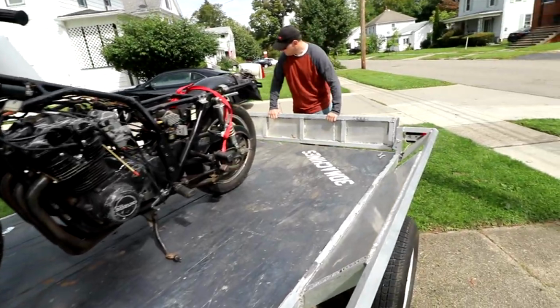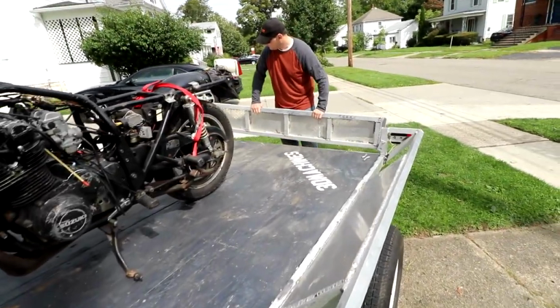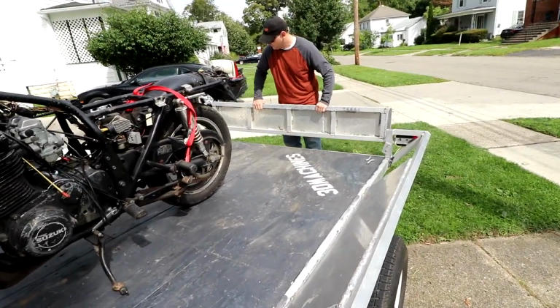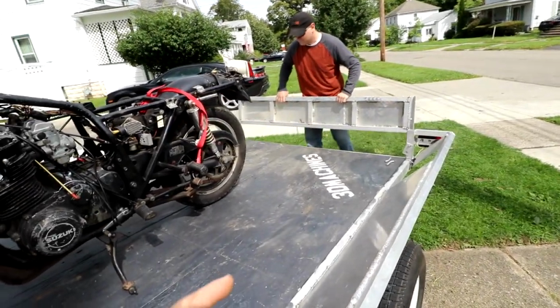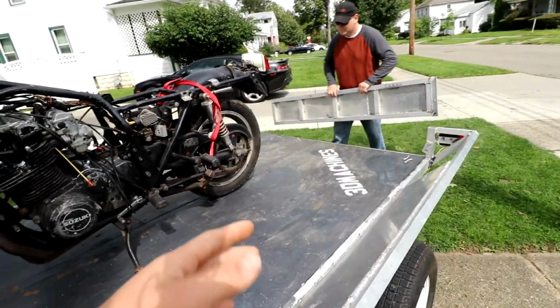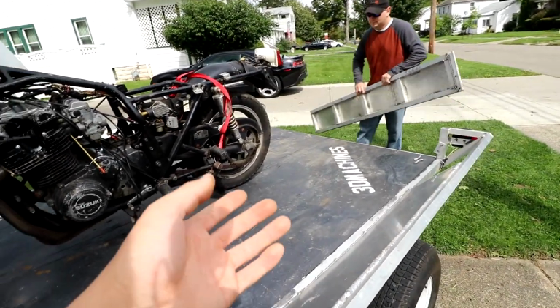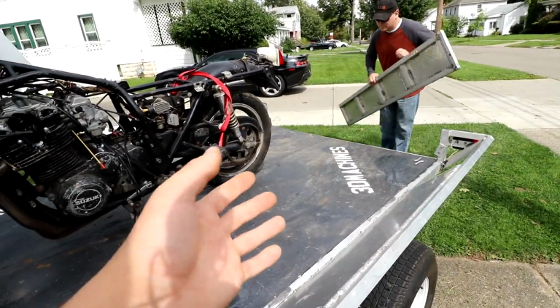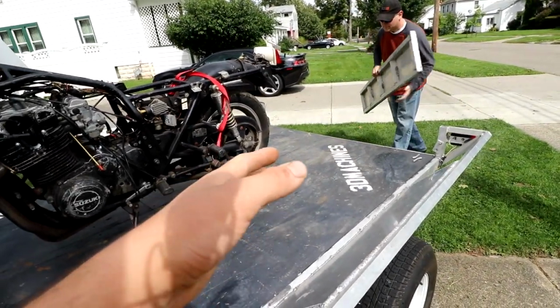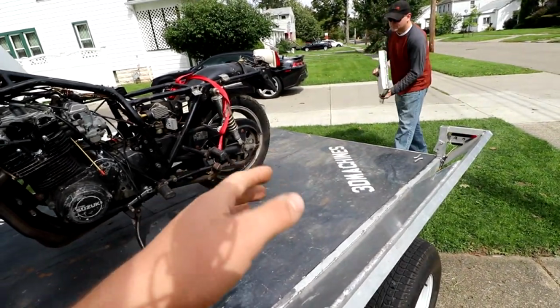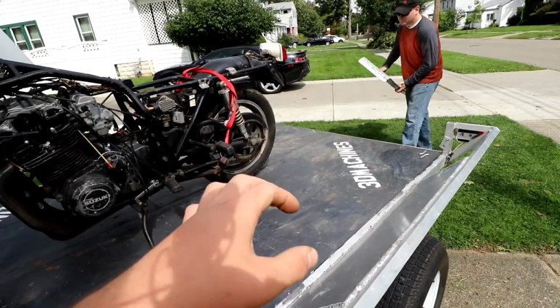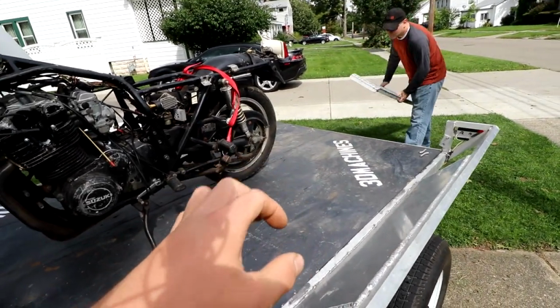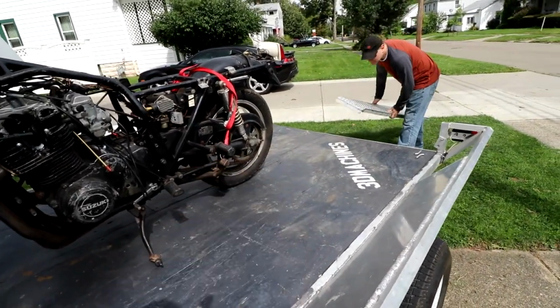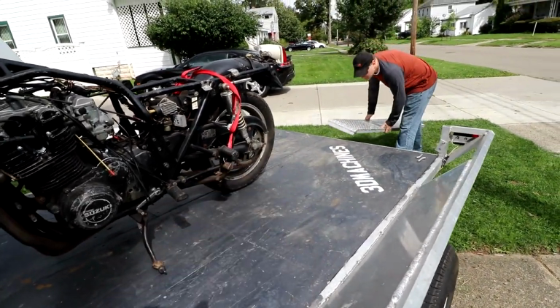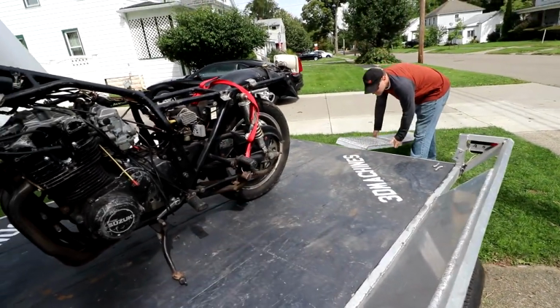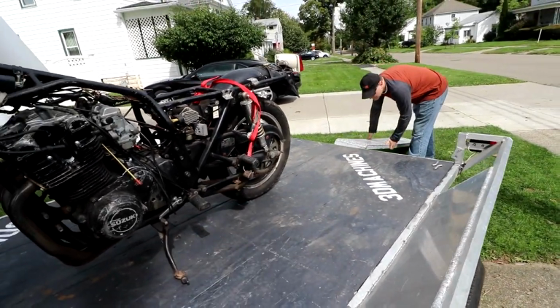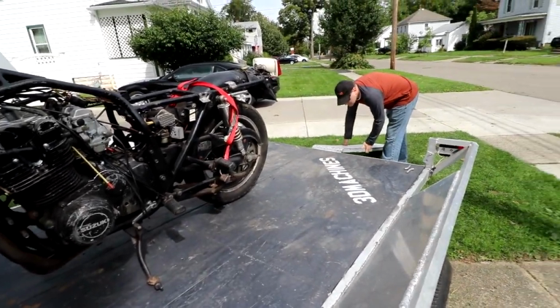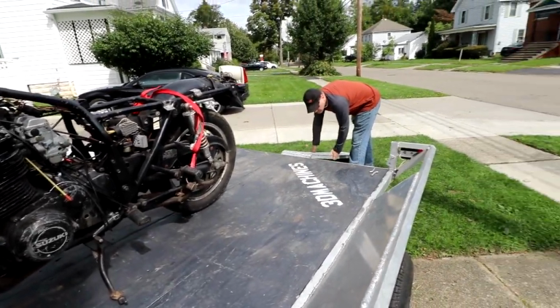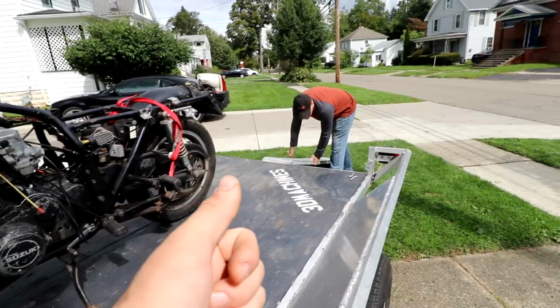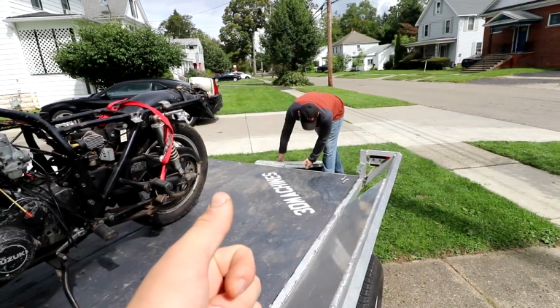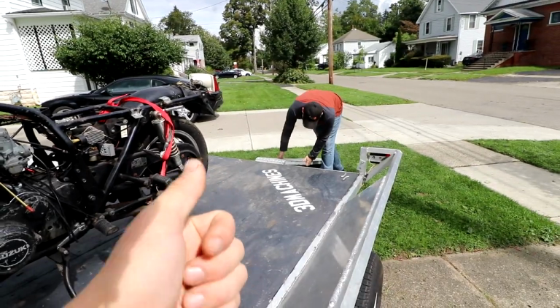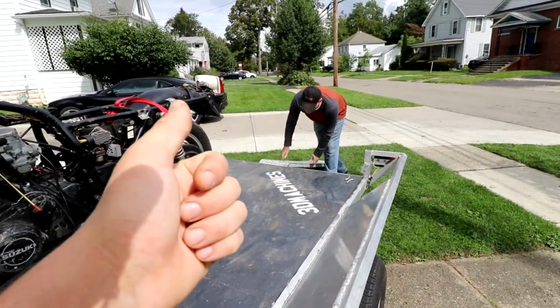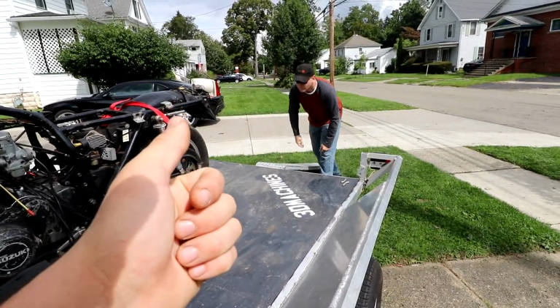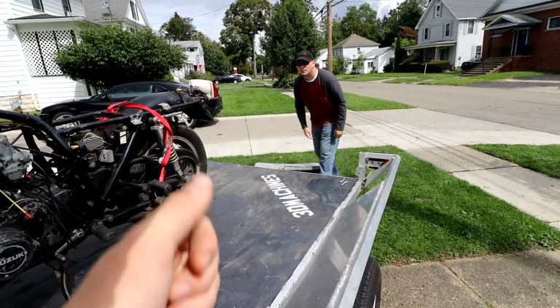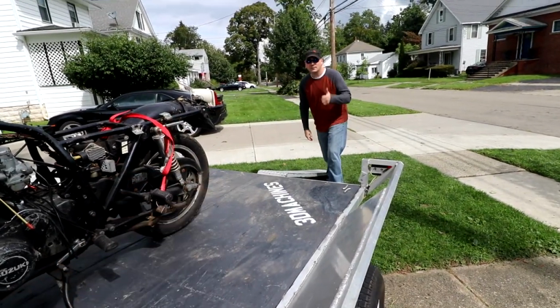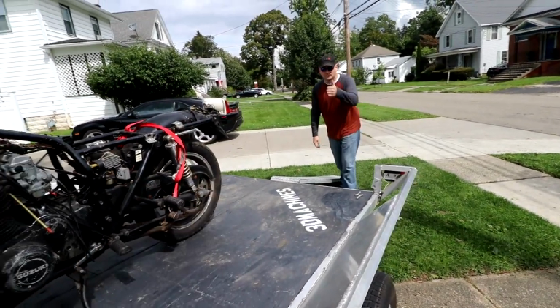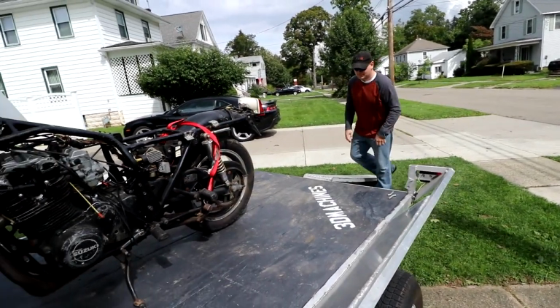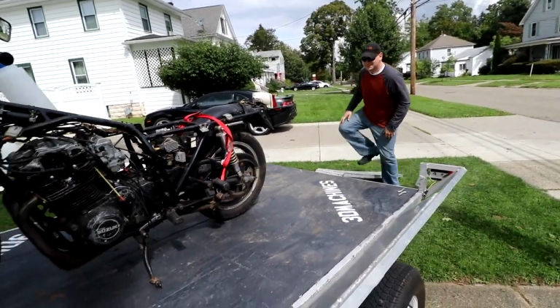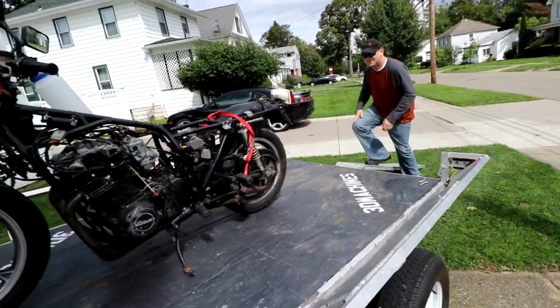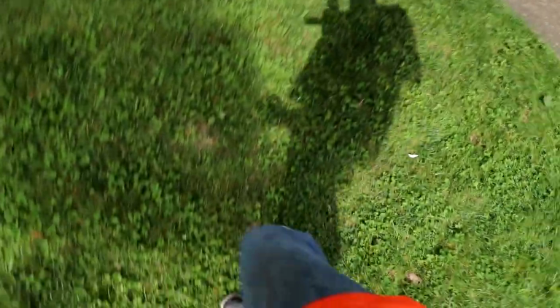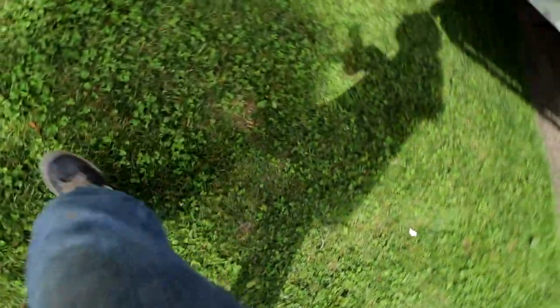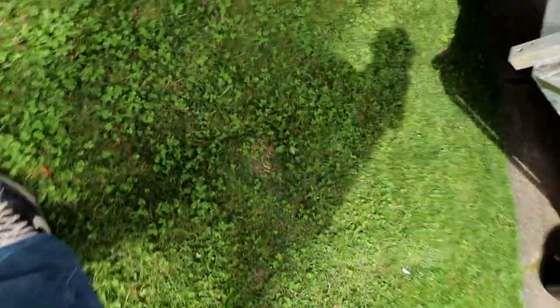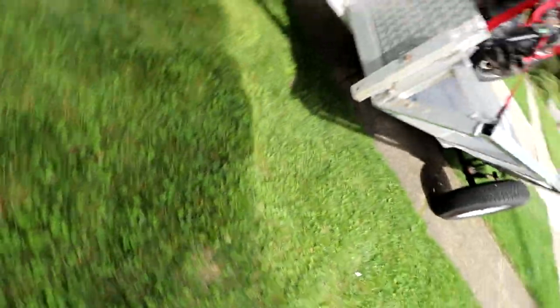Jason's helping me because my left hand's kind of still screwed up. Jason, I appreciate you coming out here. We'll just flip and send it.